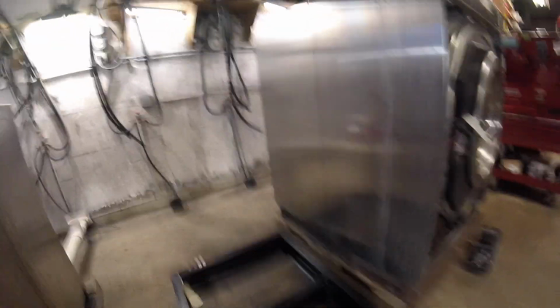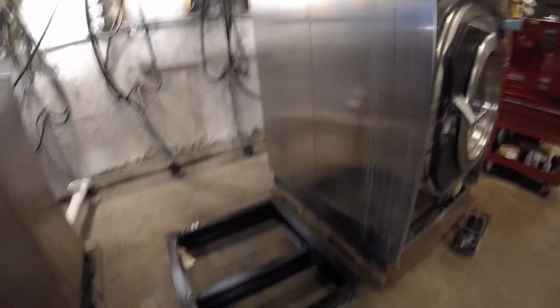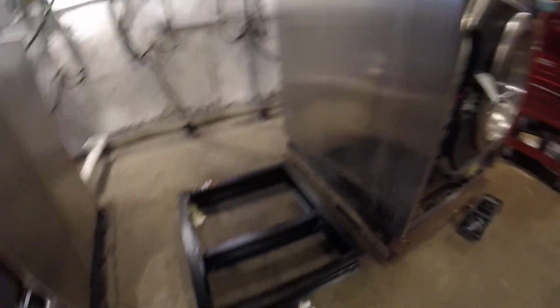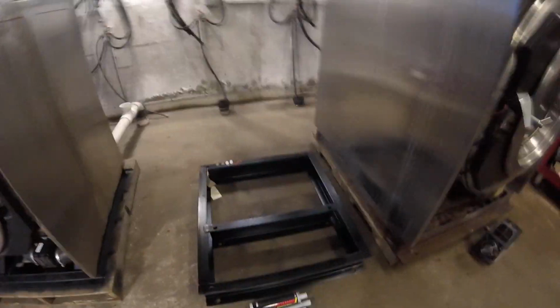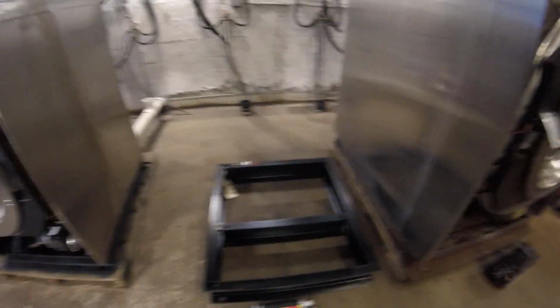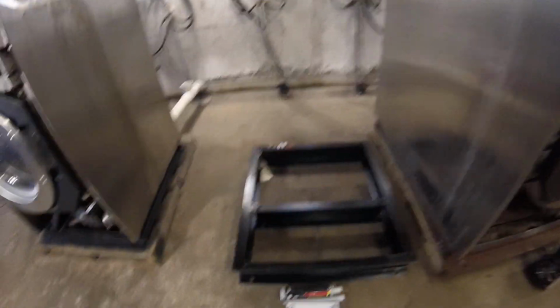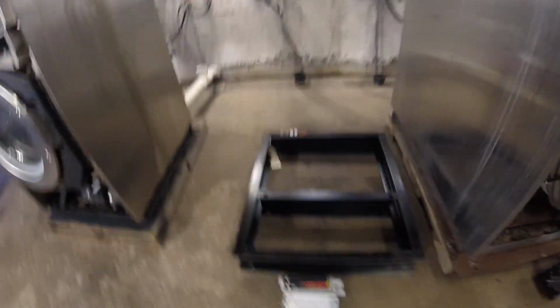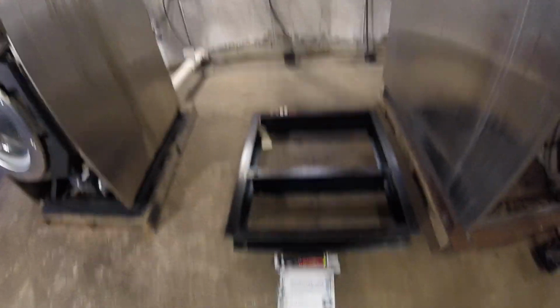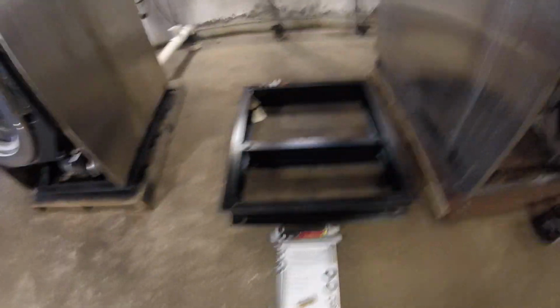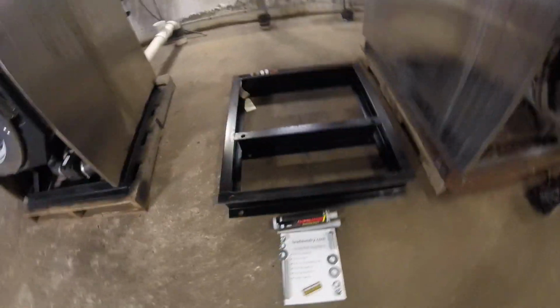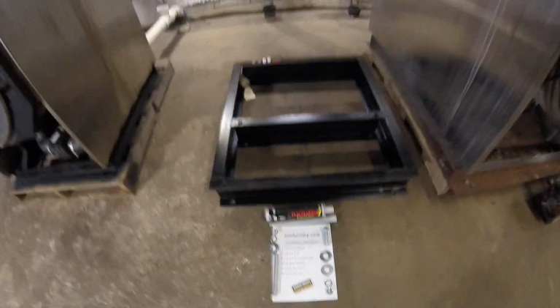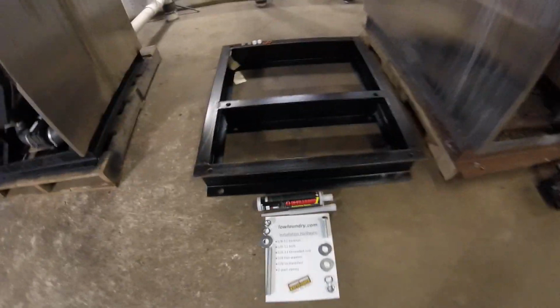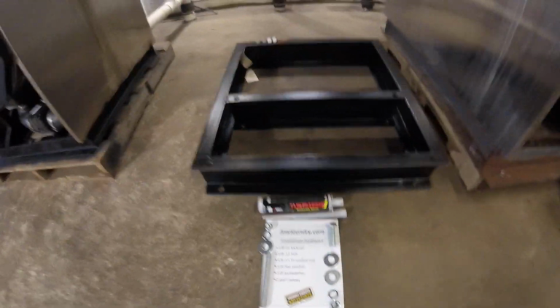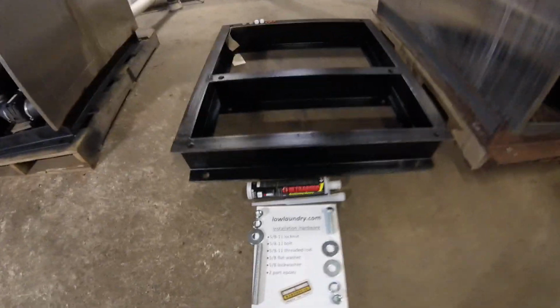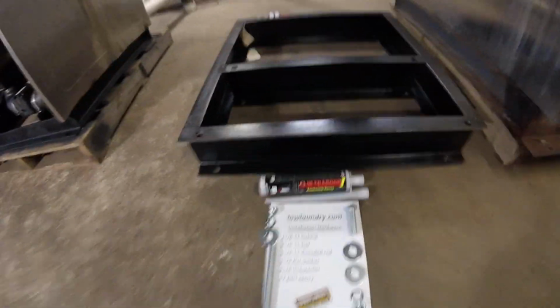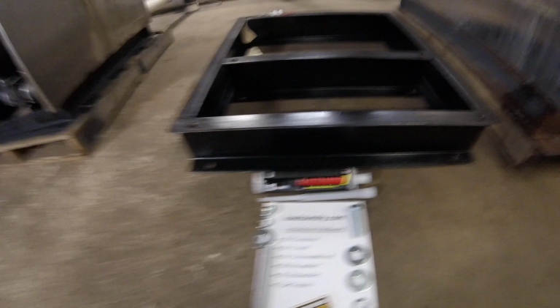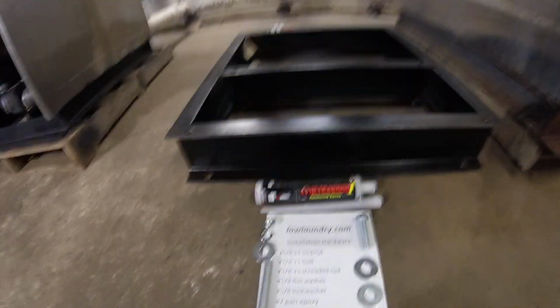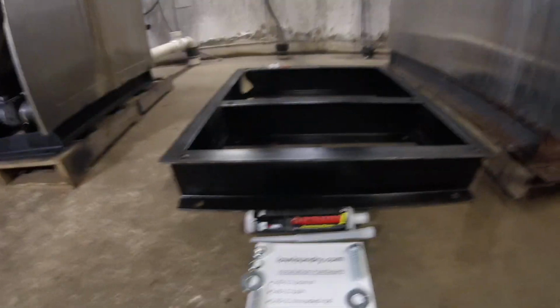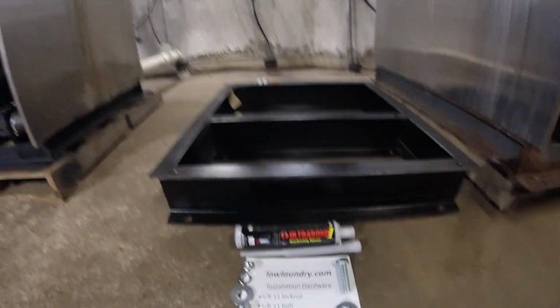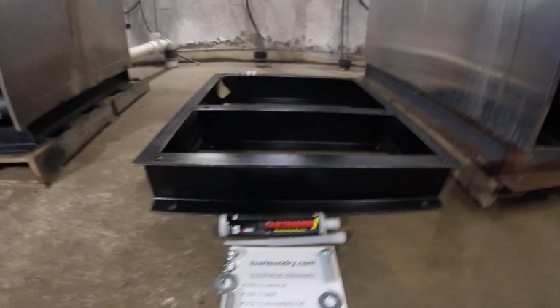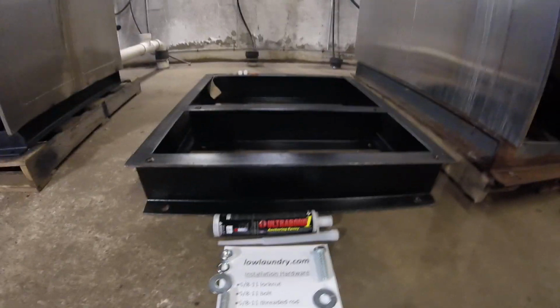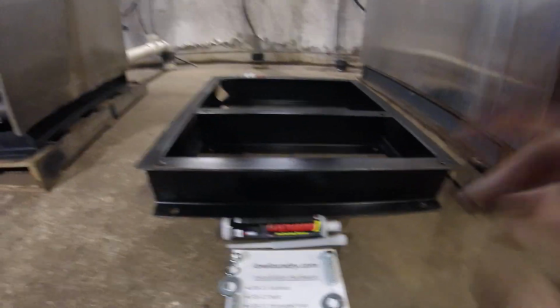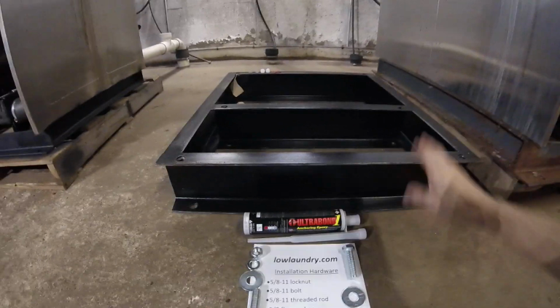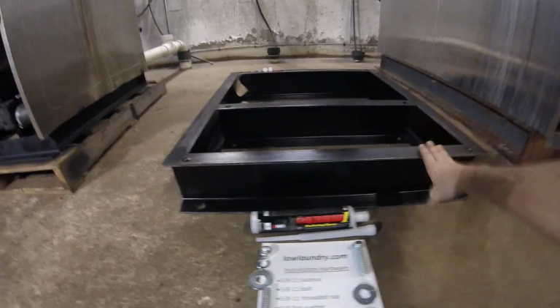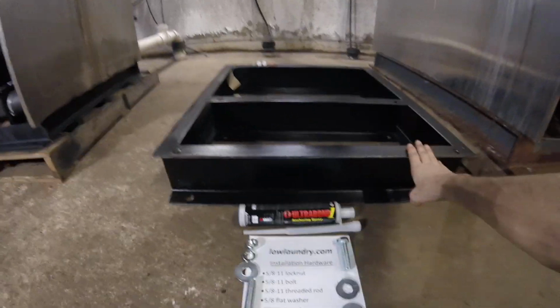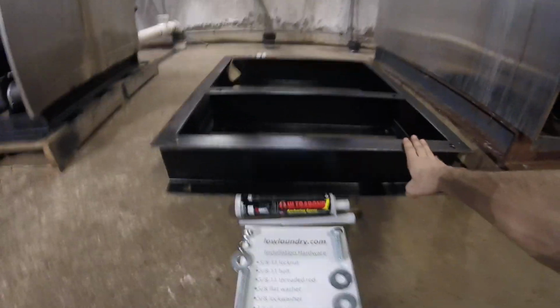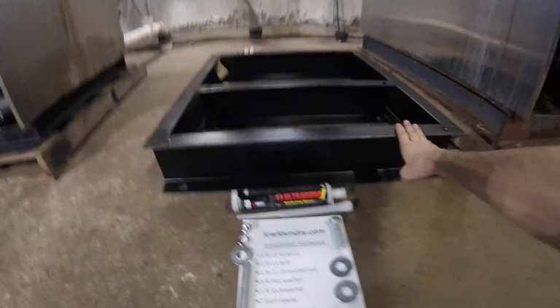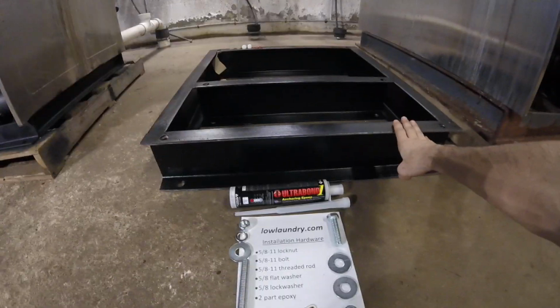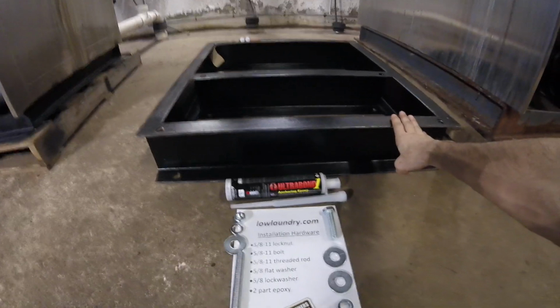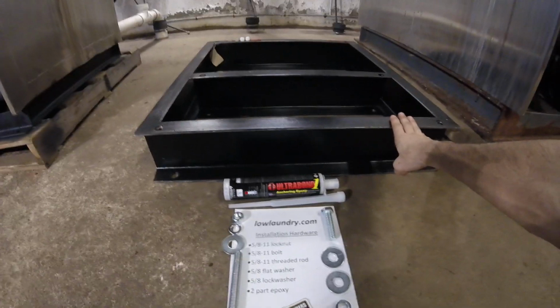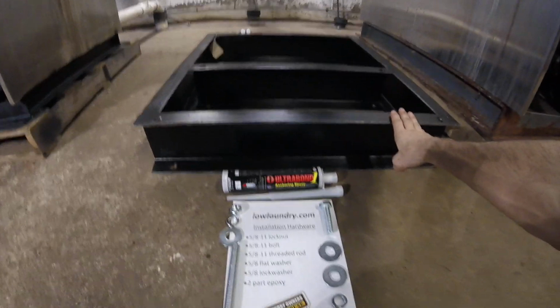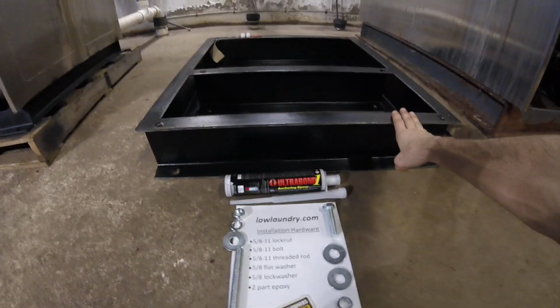We have bases and hardware kits on our website. Custom-sized bases can be made to order.